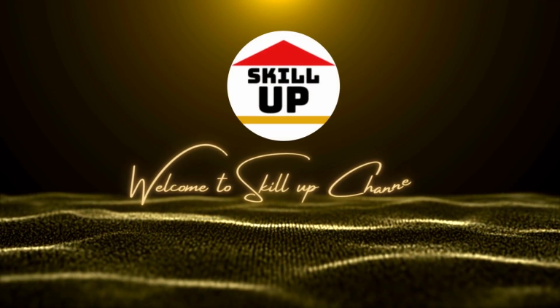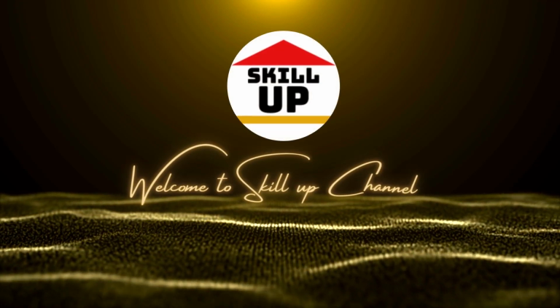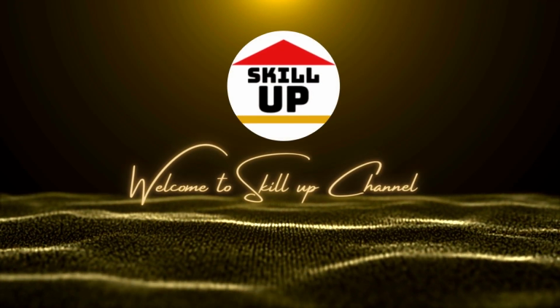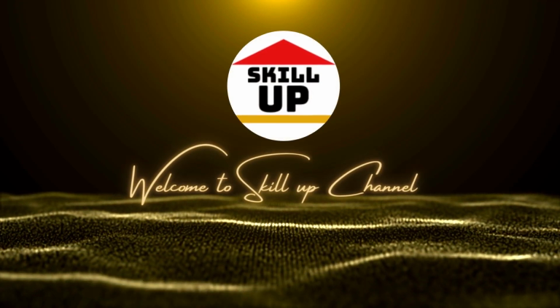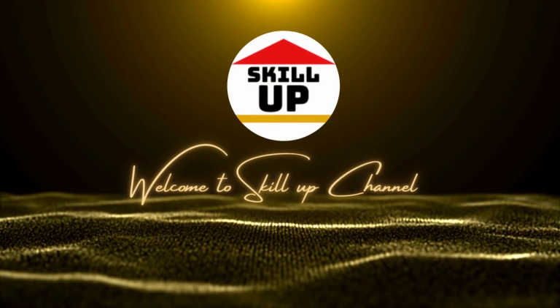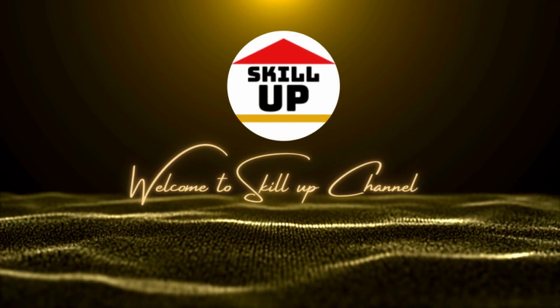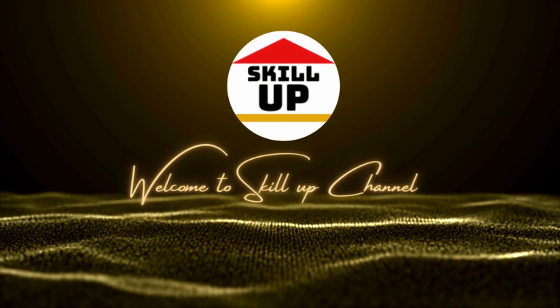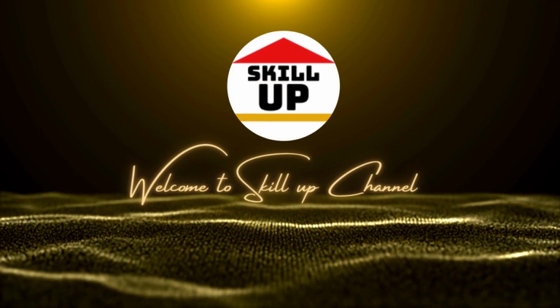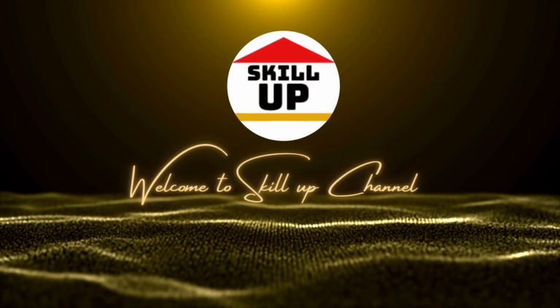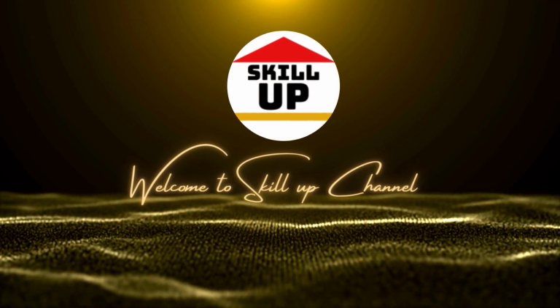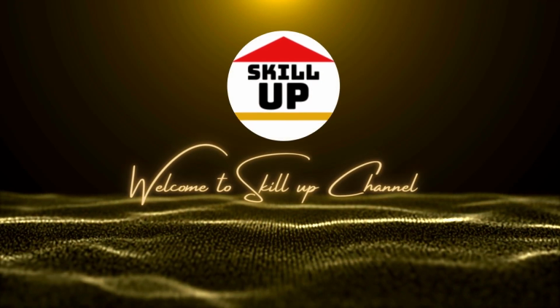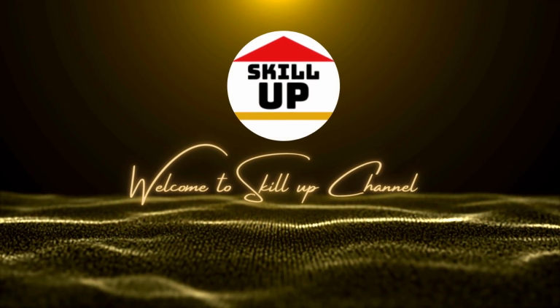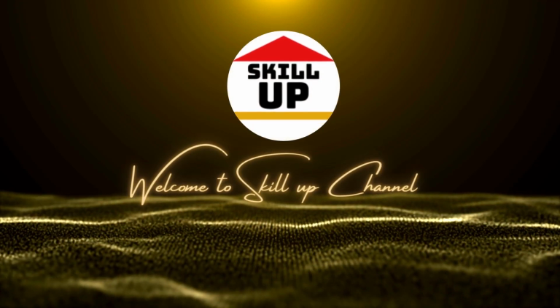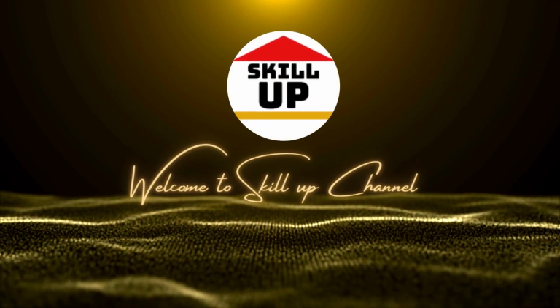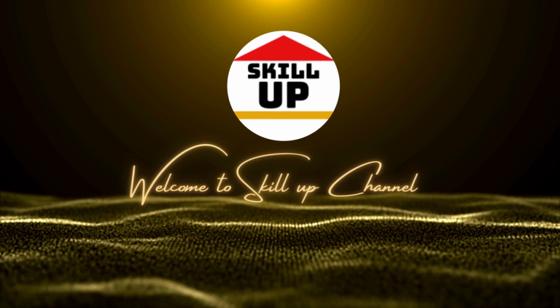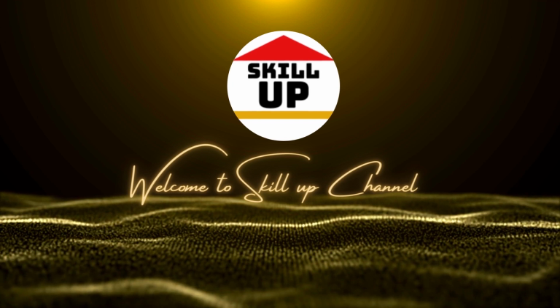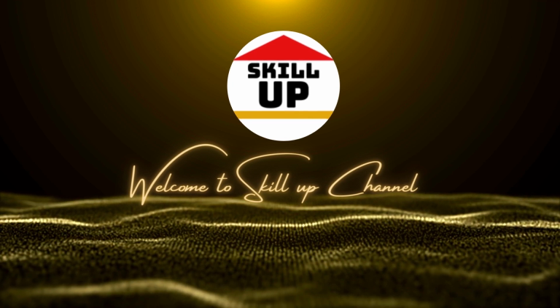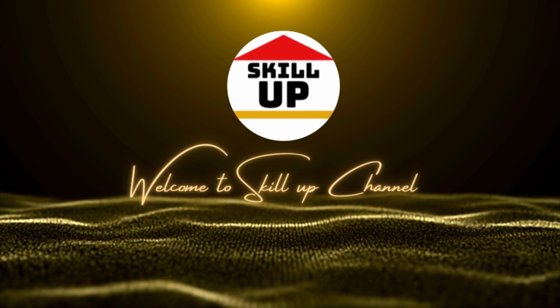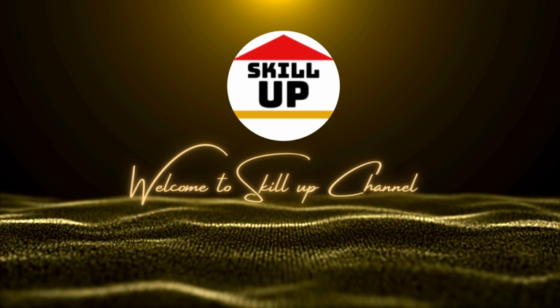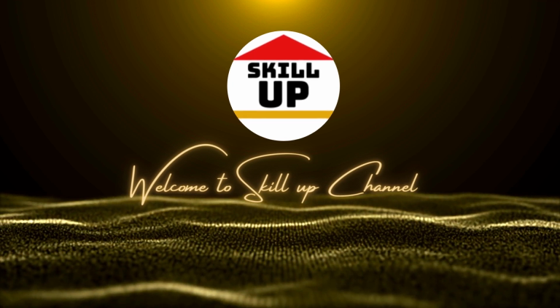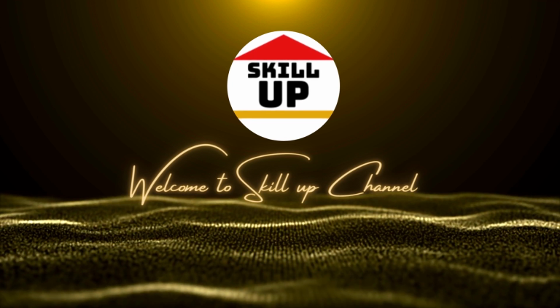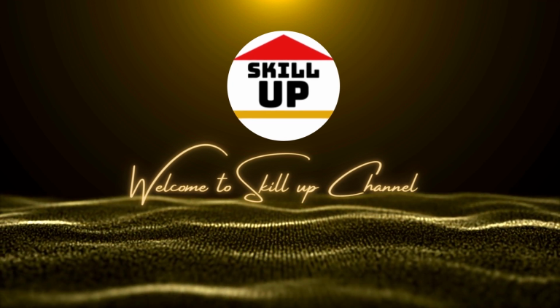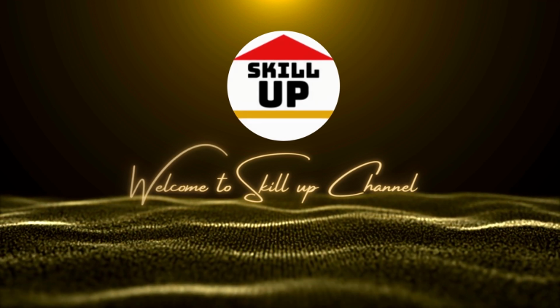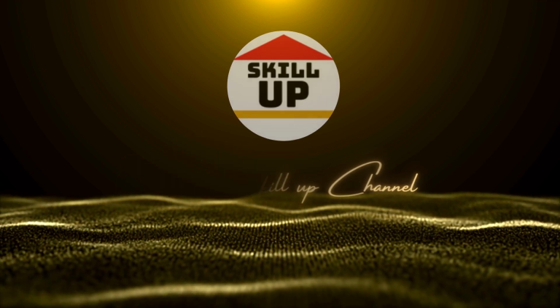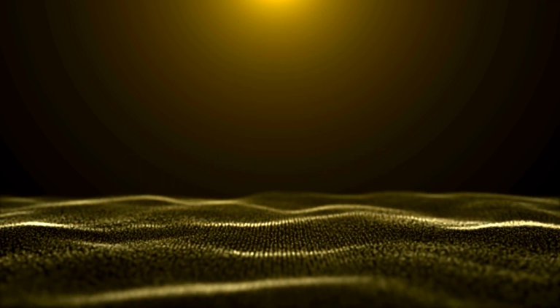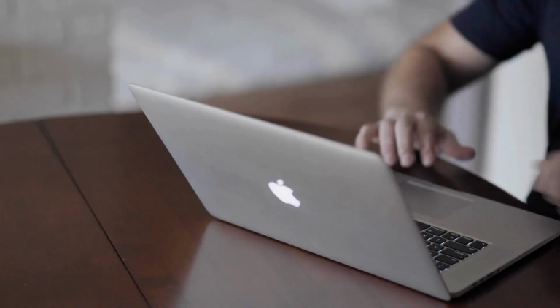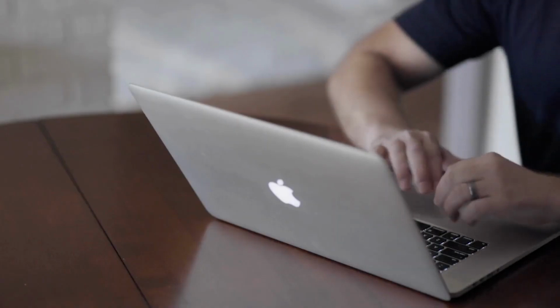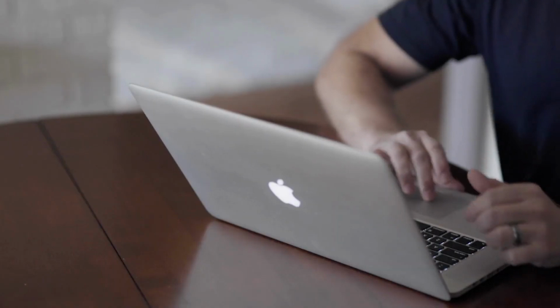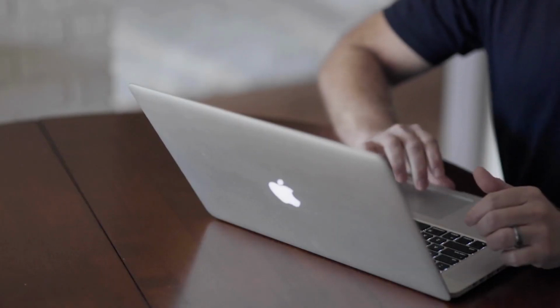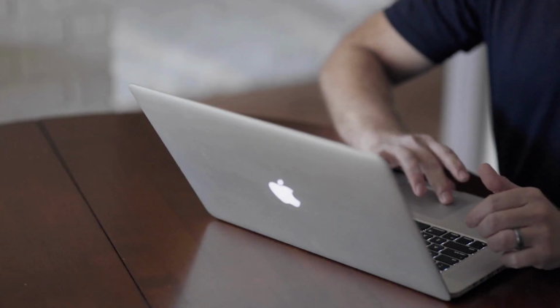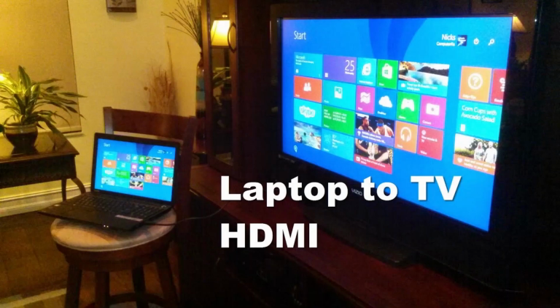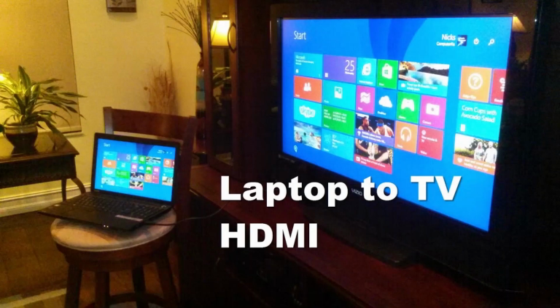Hi there! Welcome to SkillUp channel. In this quick tutorial I'm going to show you how to connect your laptop to your Android television.